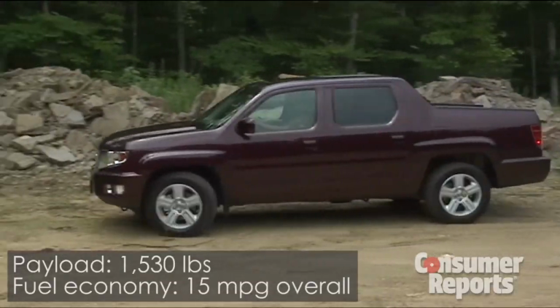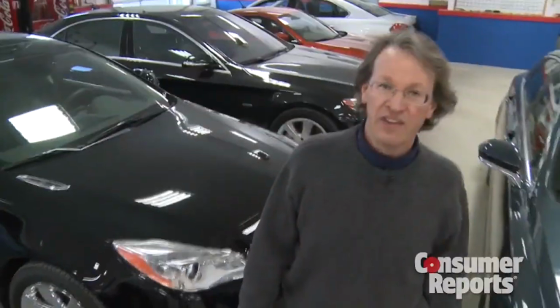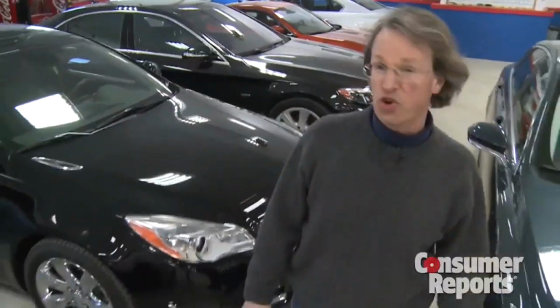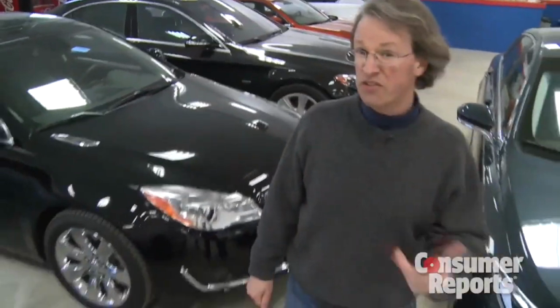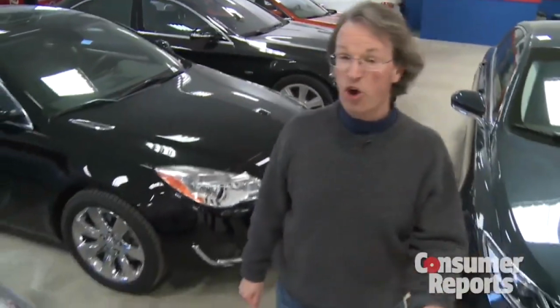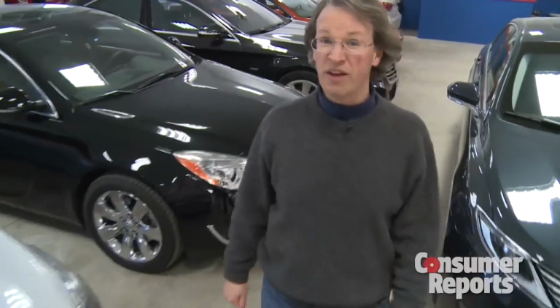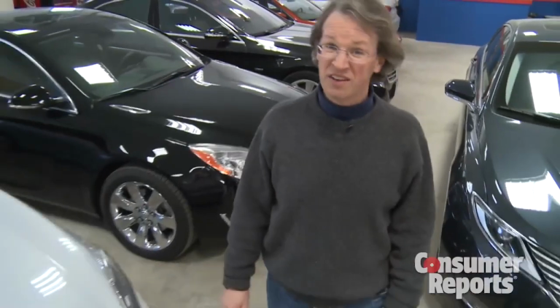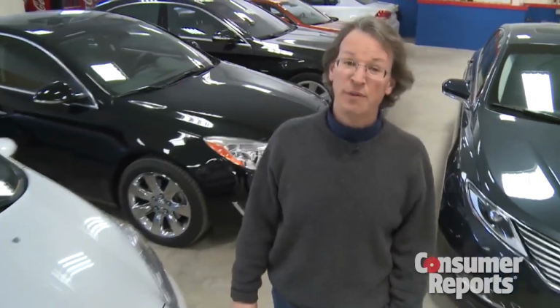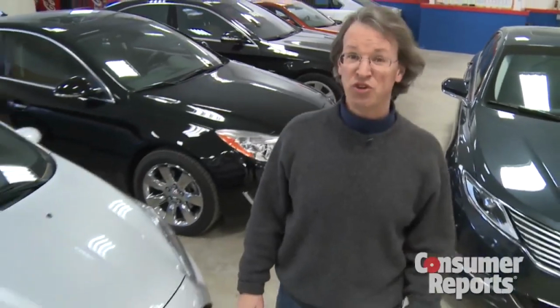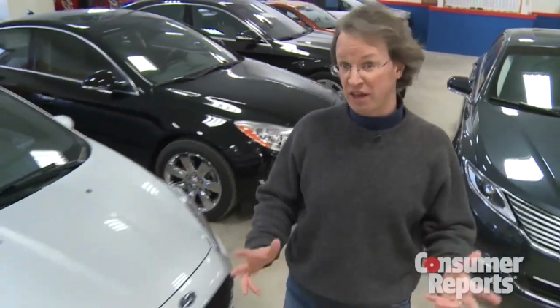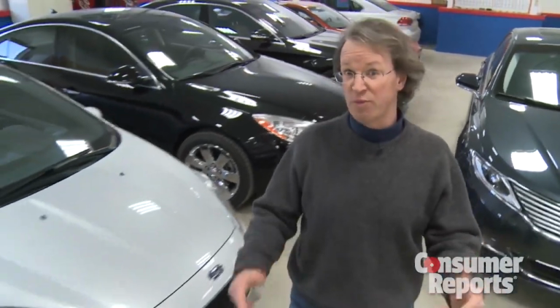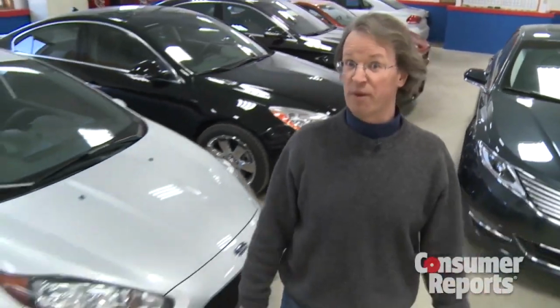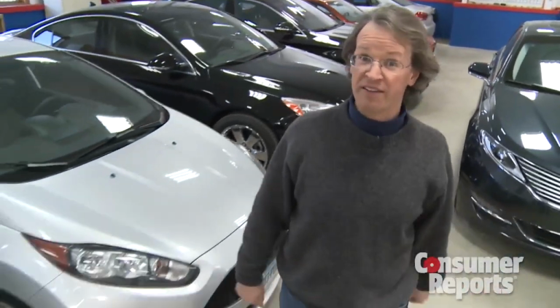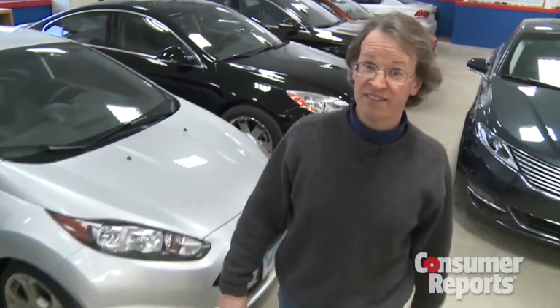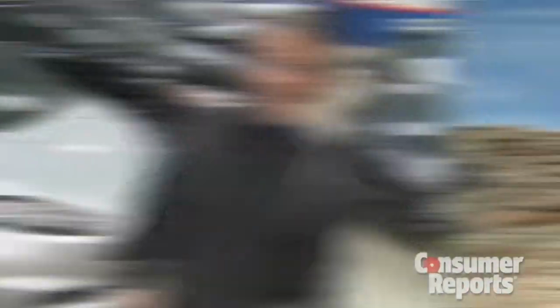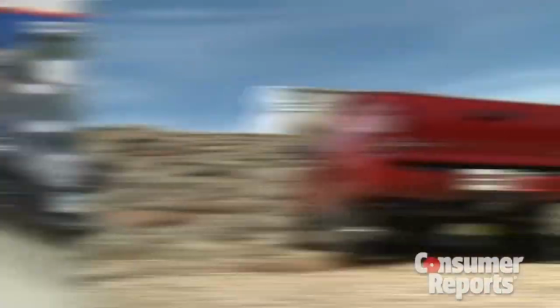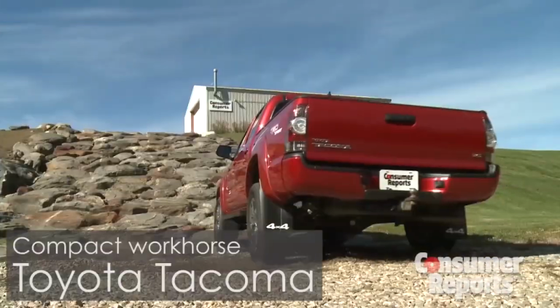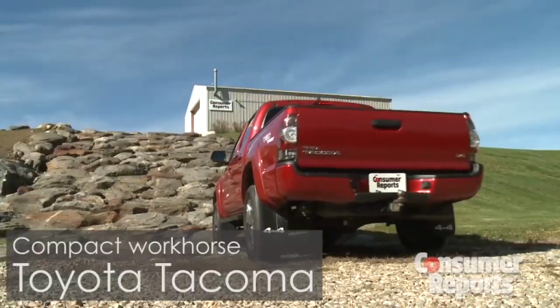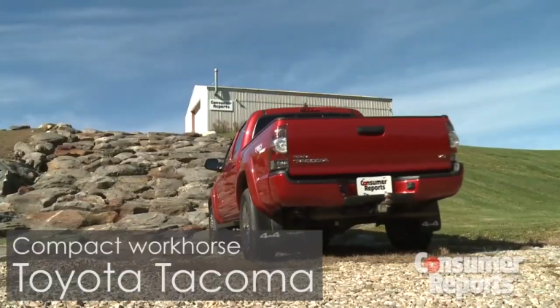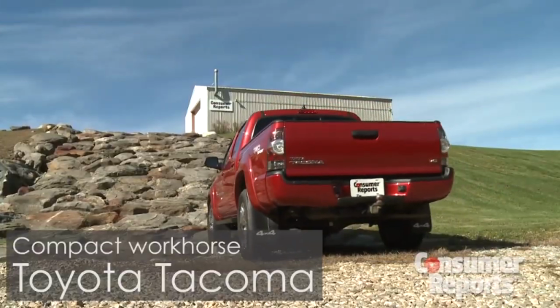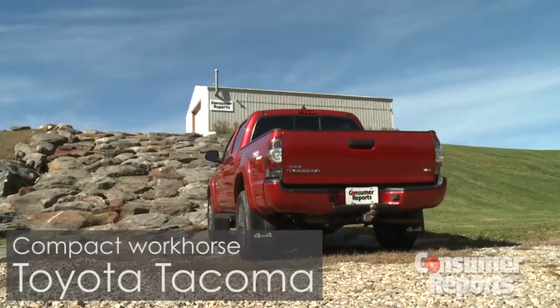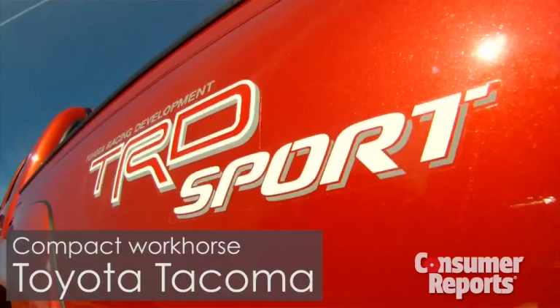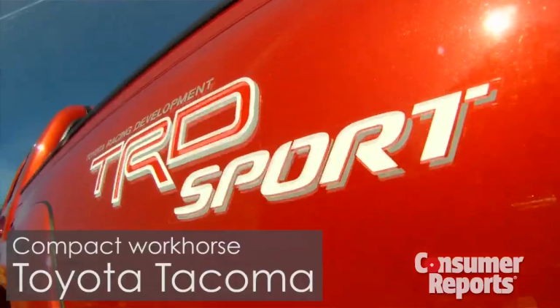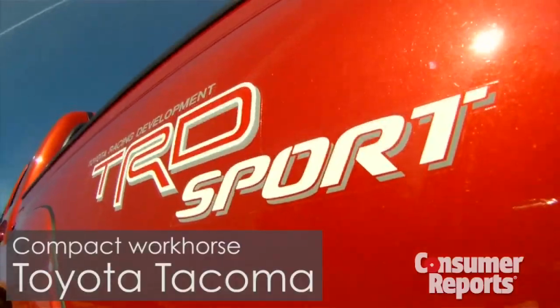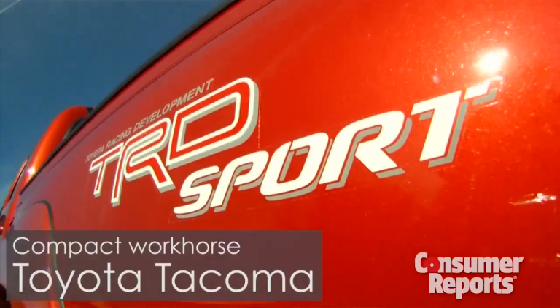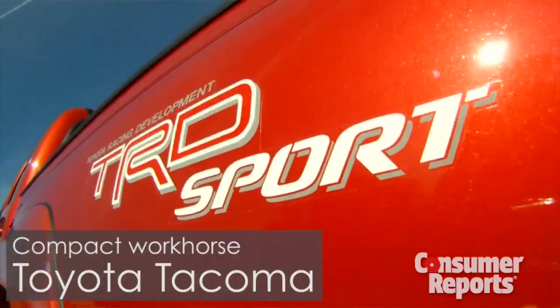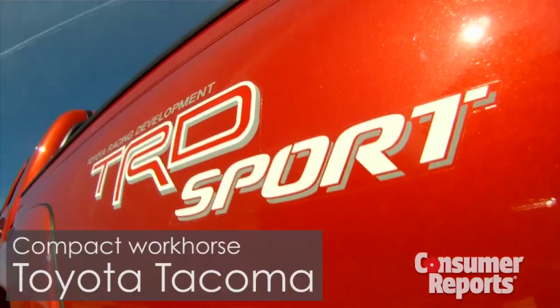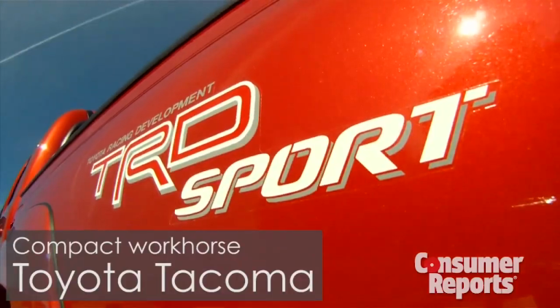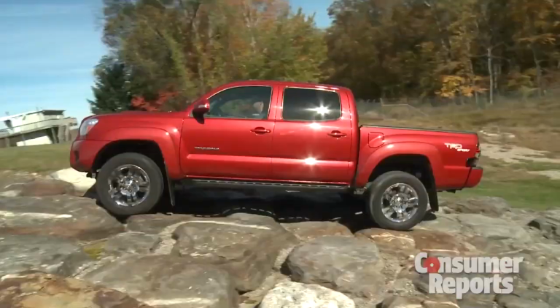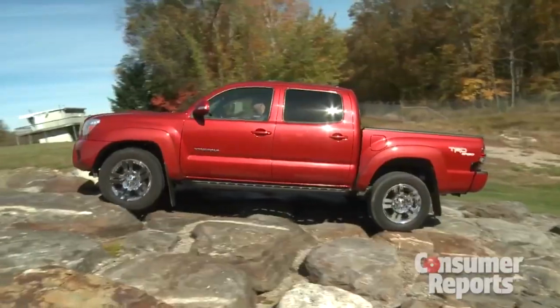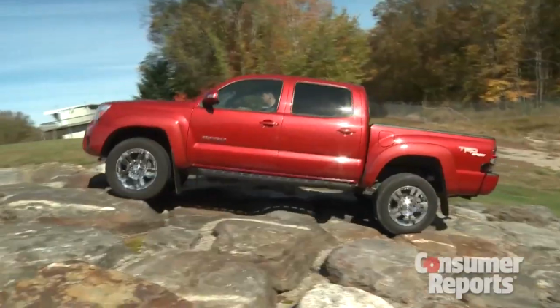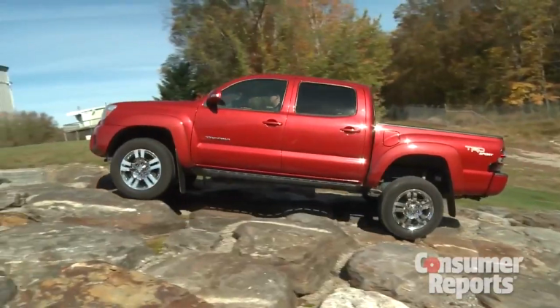The Toyota Tacoma is the compact truck that everybody buys. It's a rugged workhorse, but this crude truck isn't exactly a pleasure to live with.